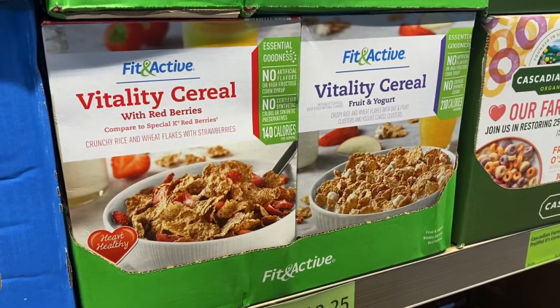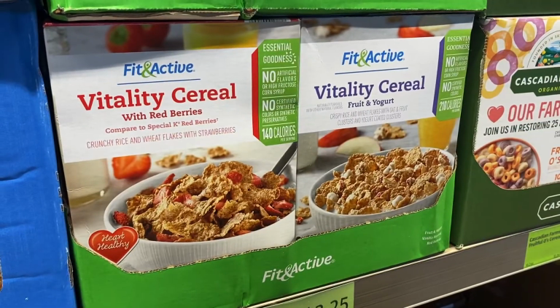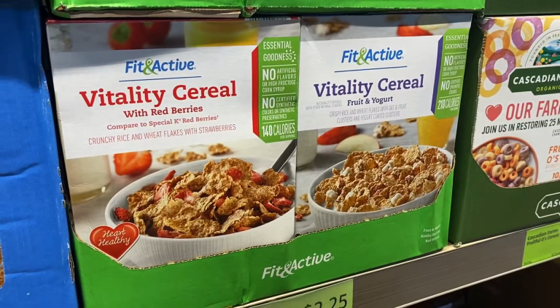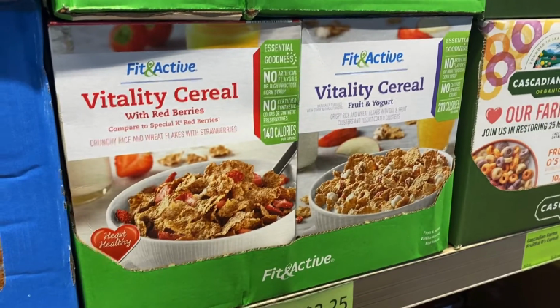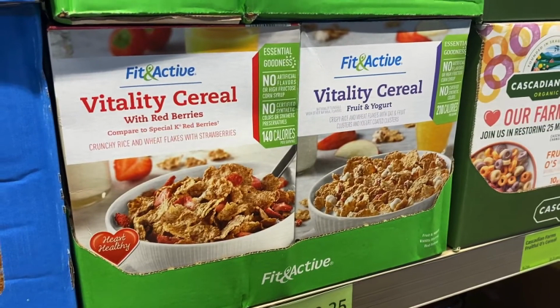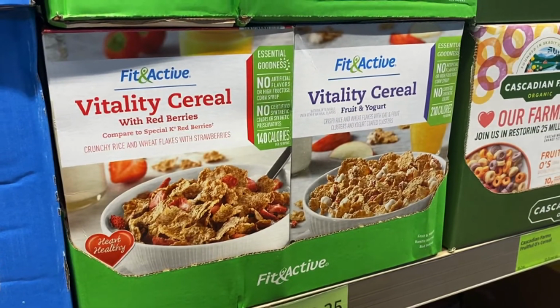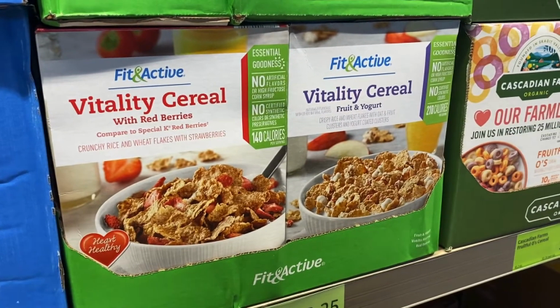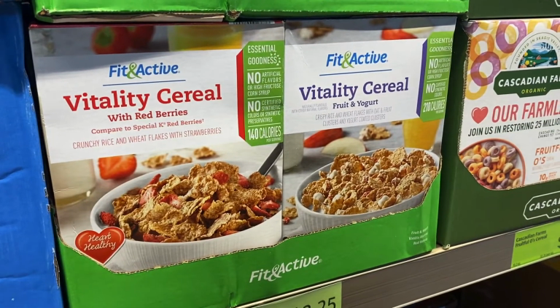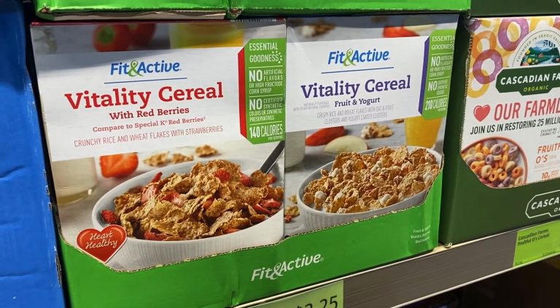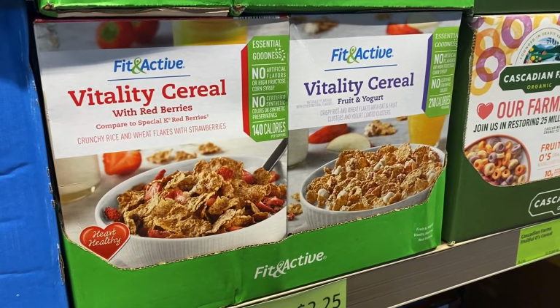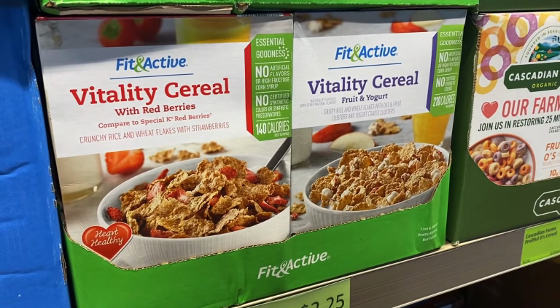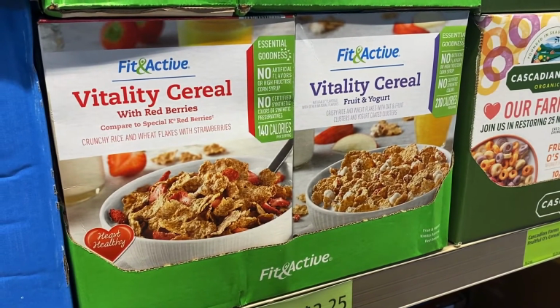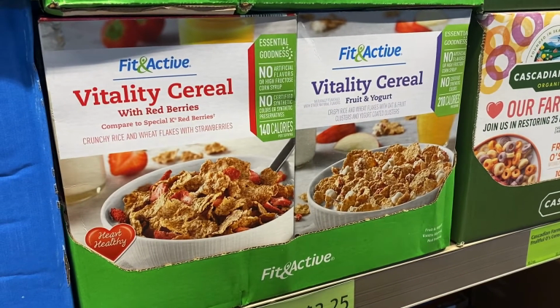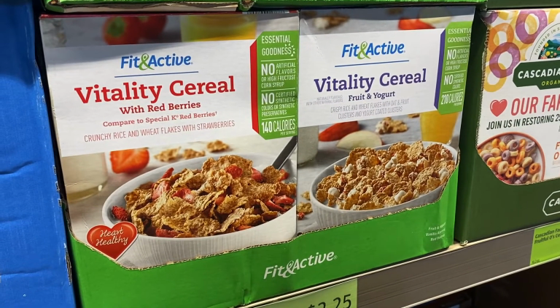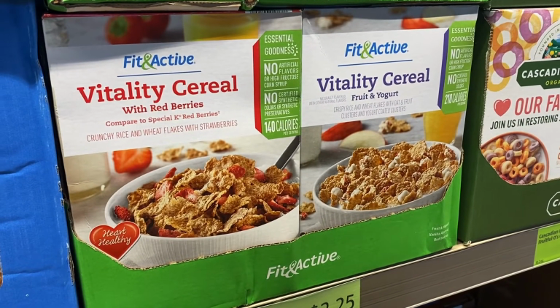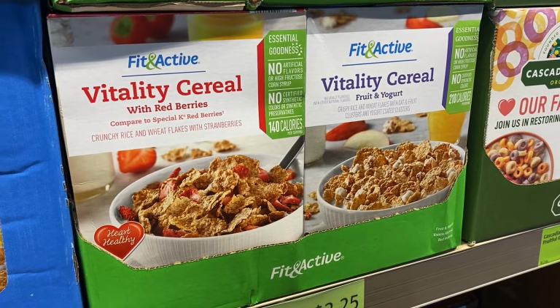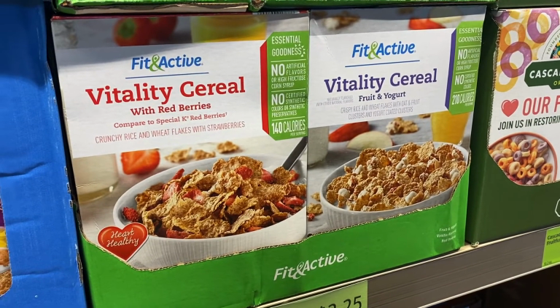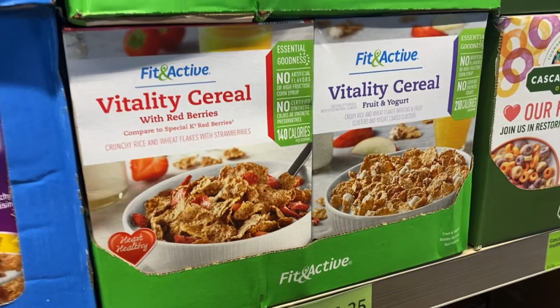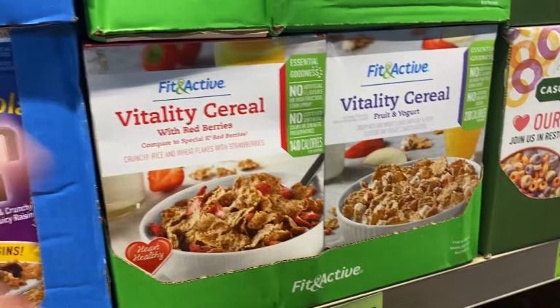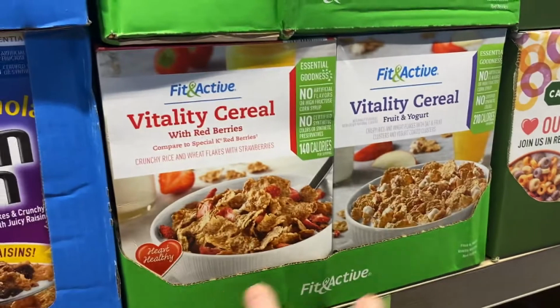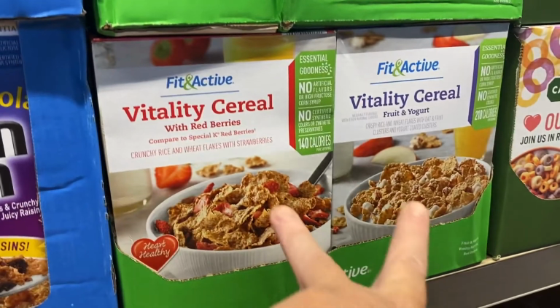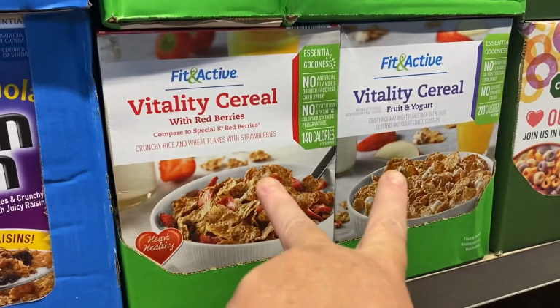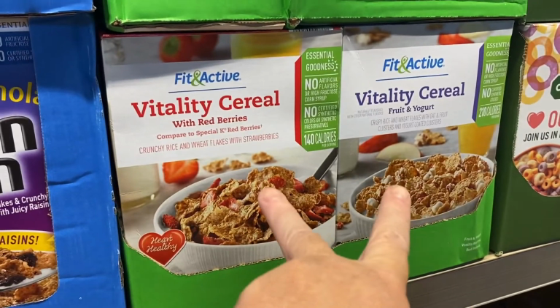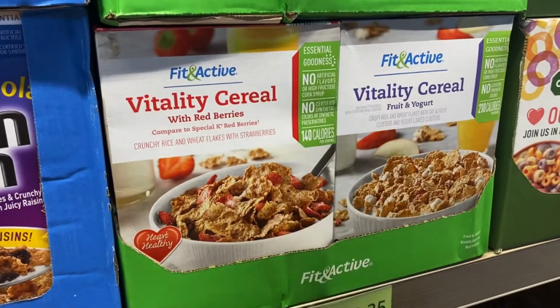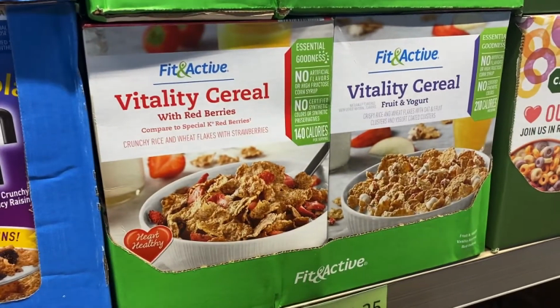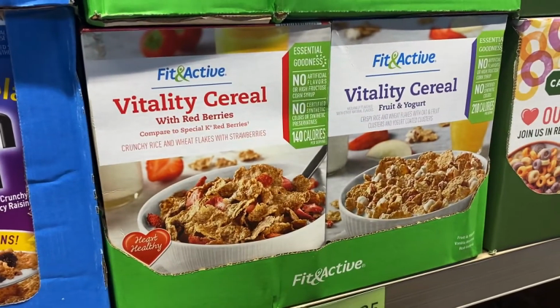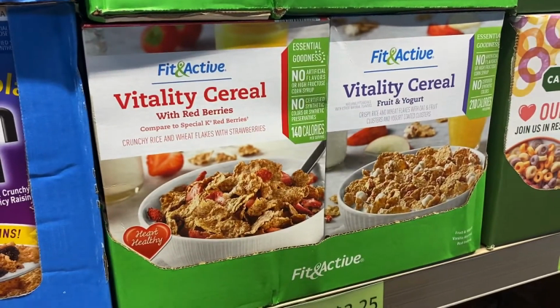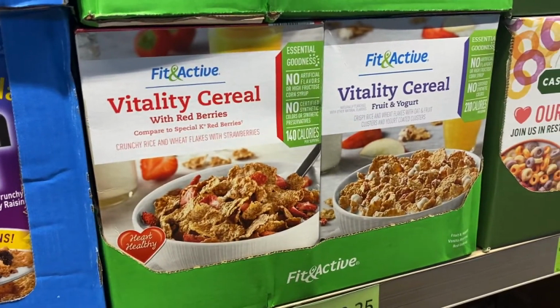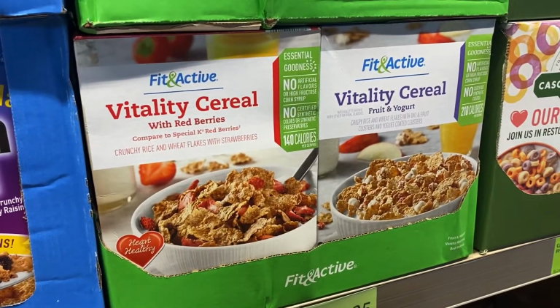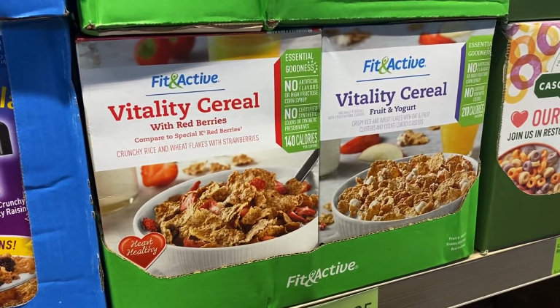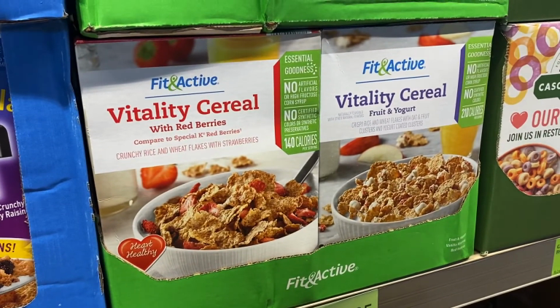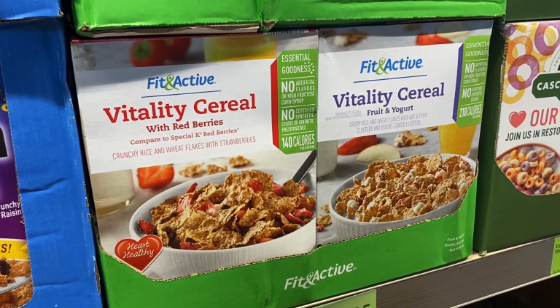I highly recommend that you do not purchase these two cereals right here. I actually broke a tooth on these cereals one time.